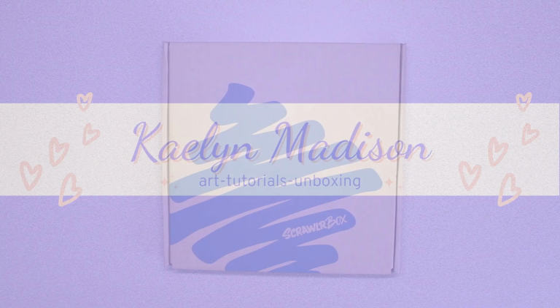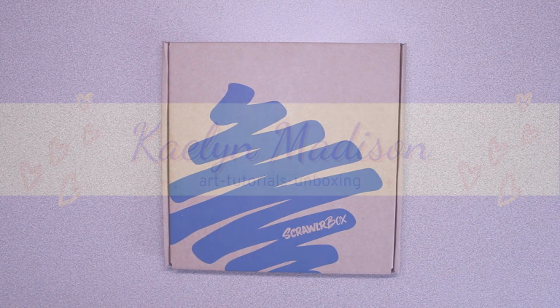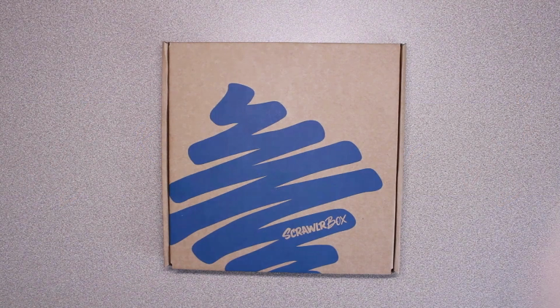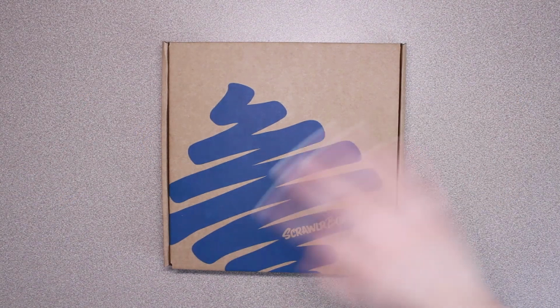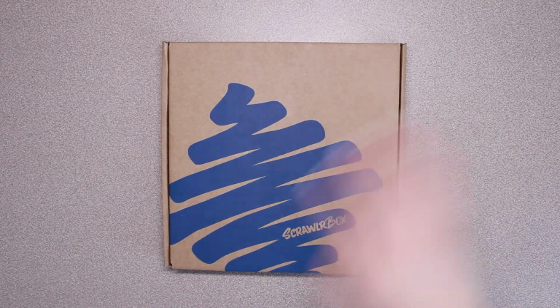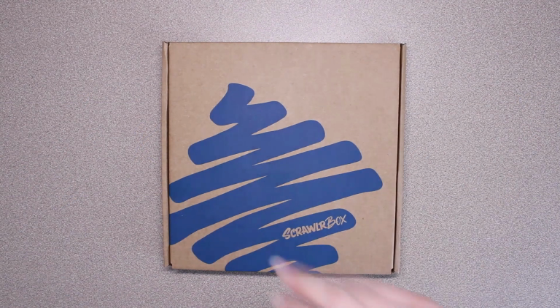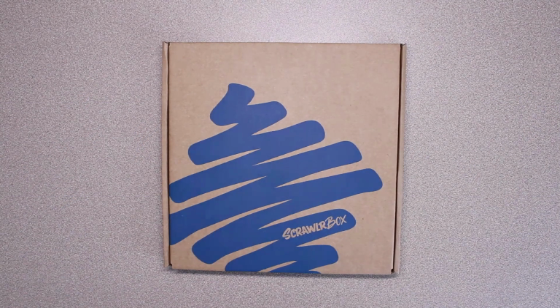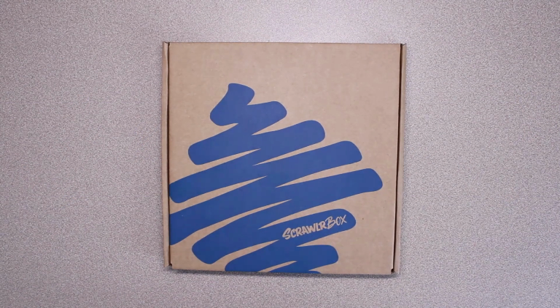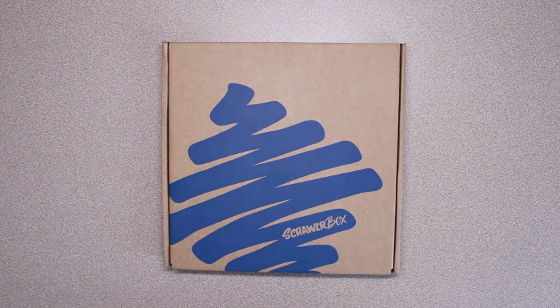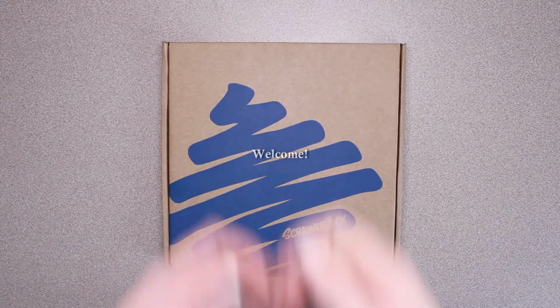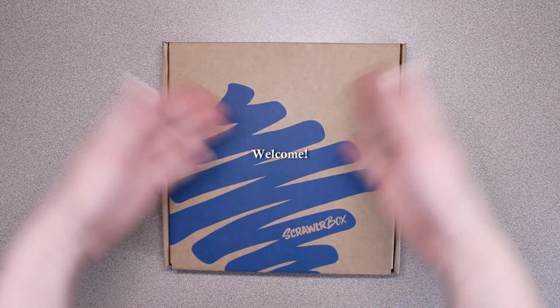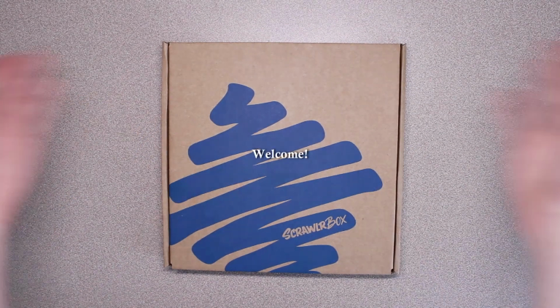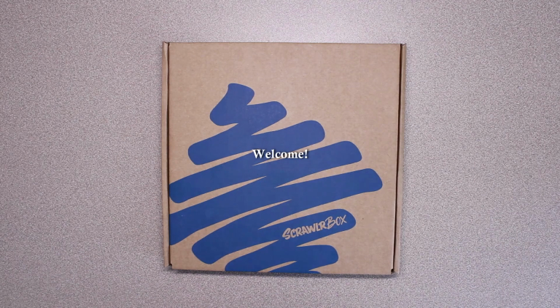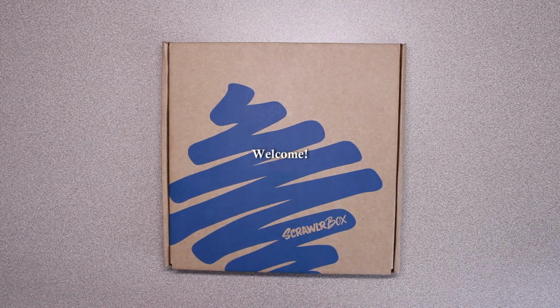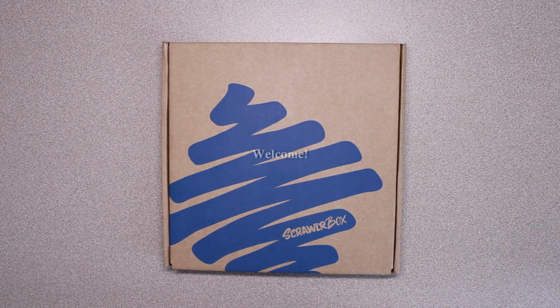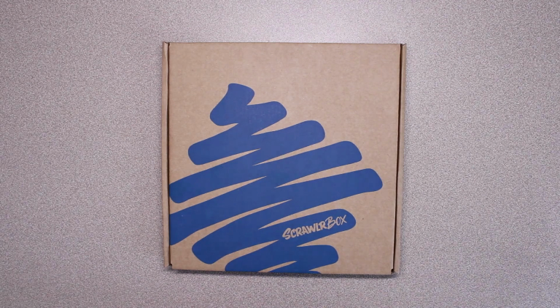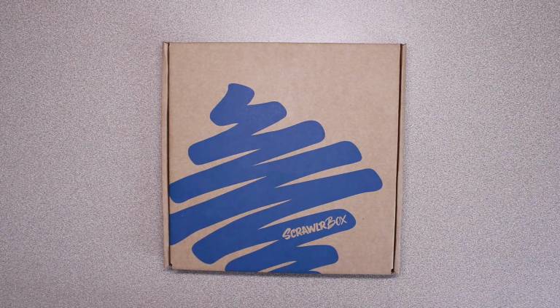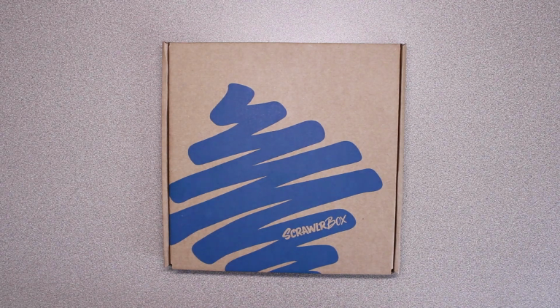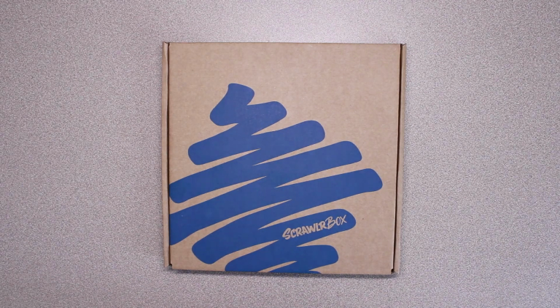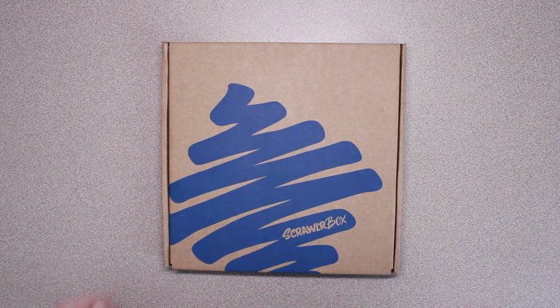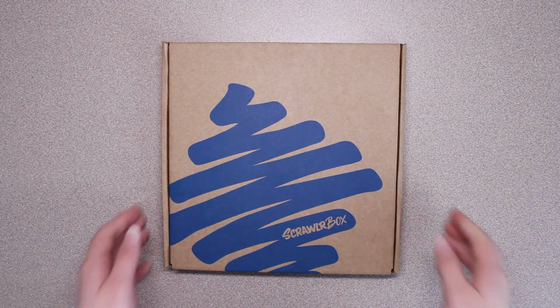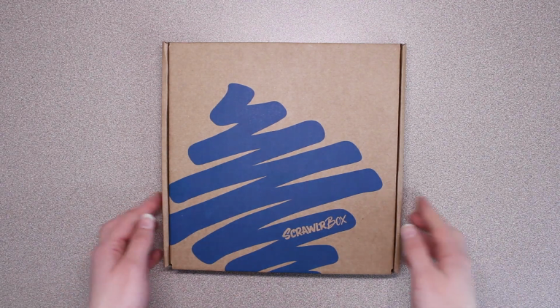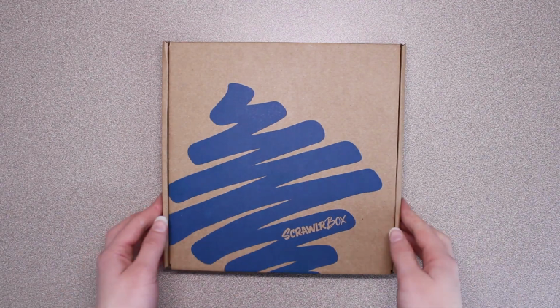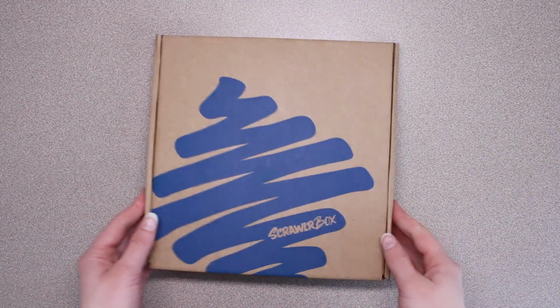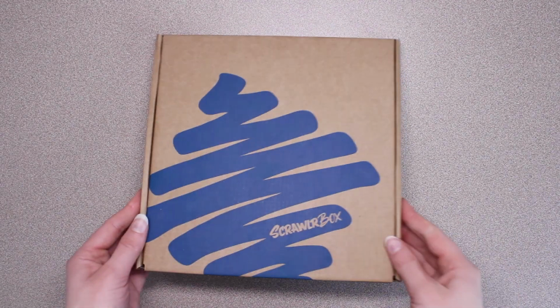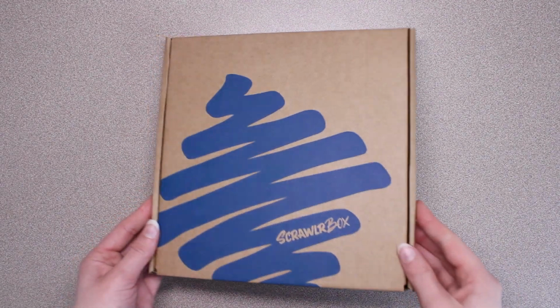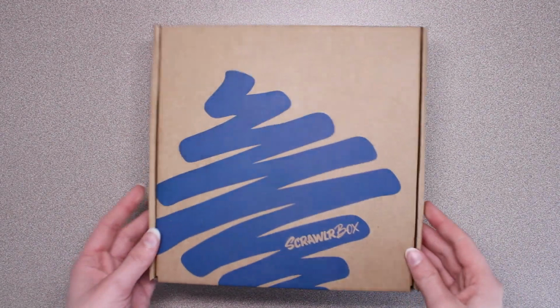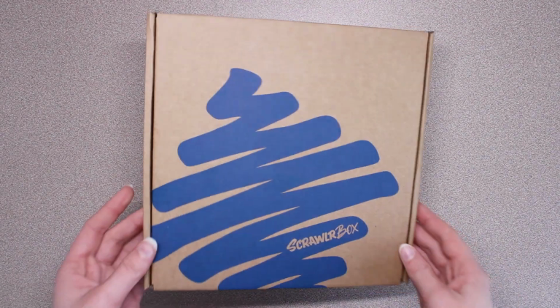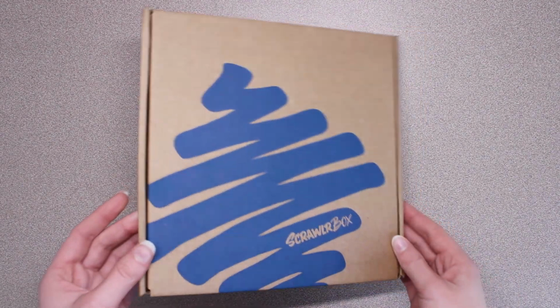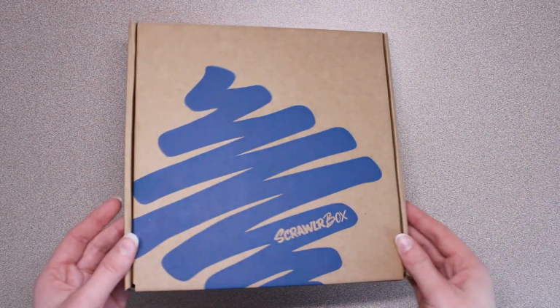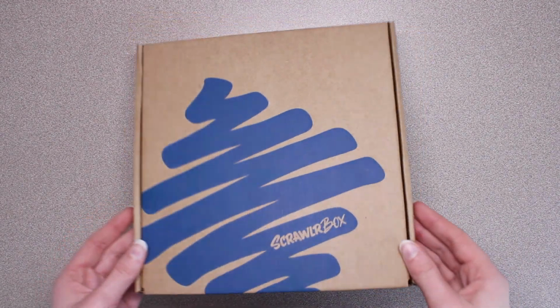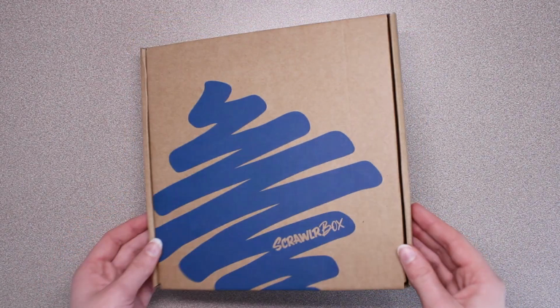Hi everyone, I'm Kaelin and welcome to my channel. In this video, I'm going to be unboxing another ScrawlrBox.